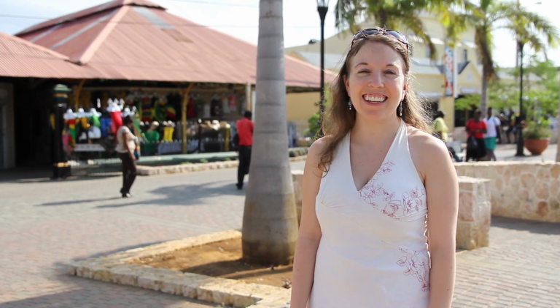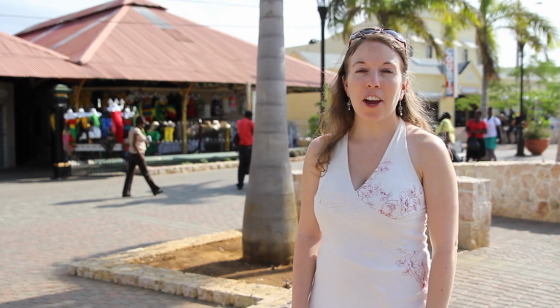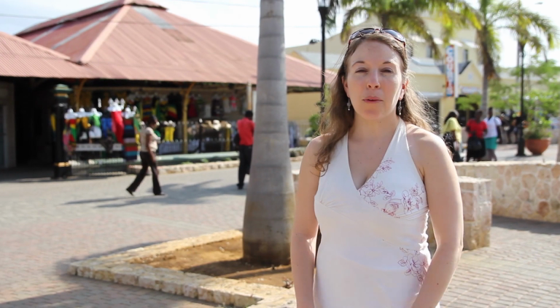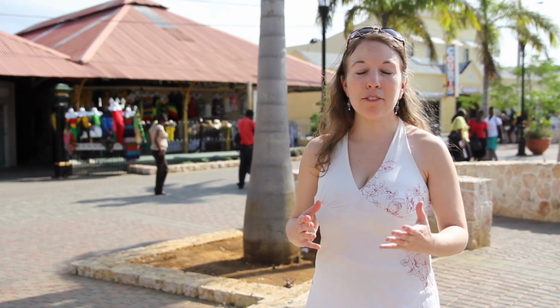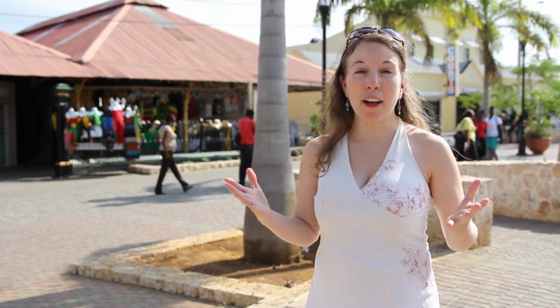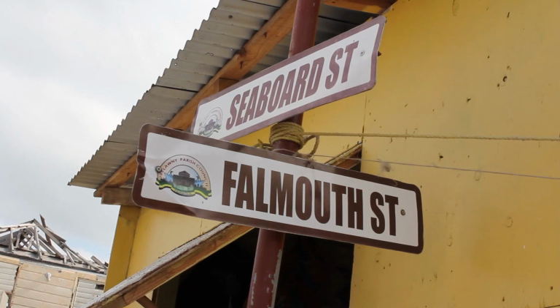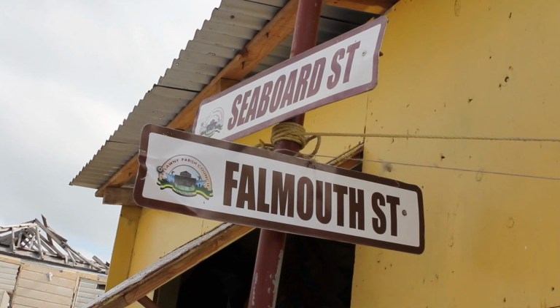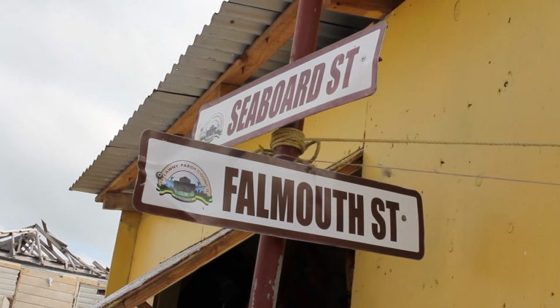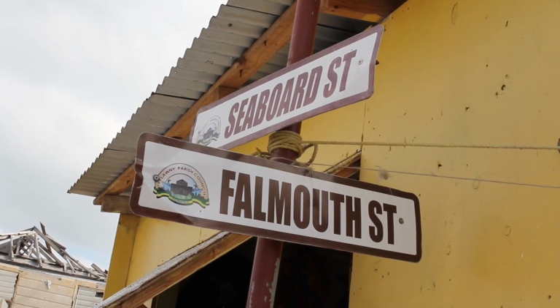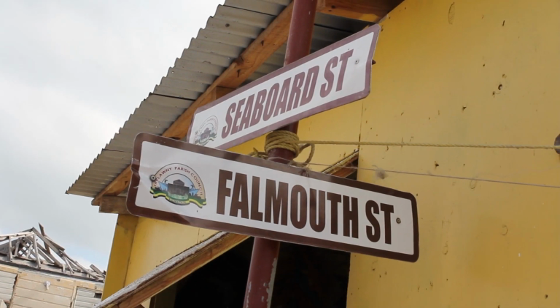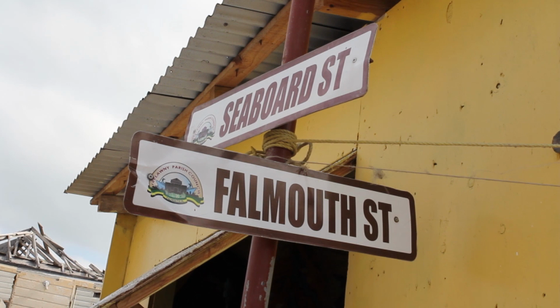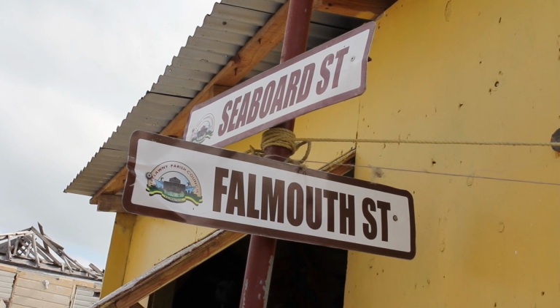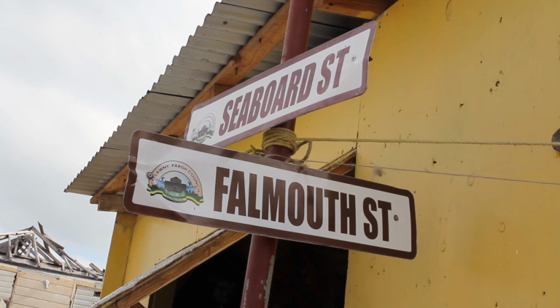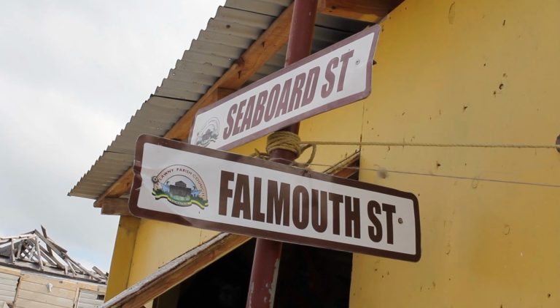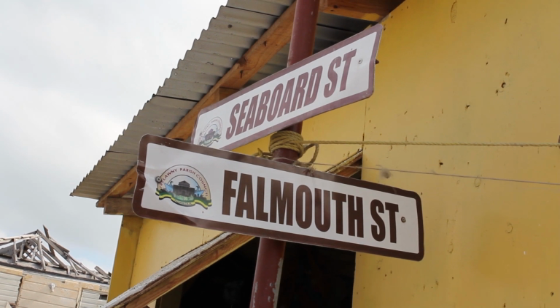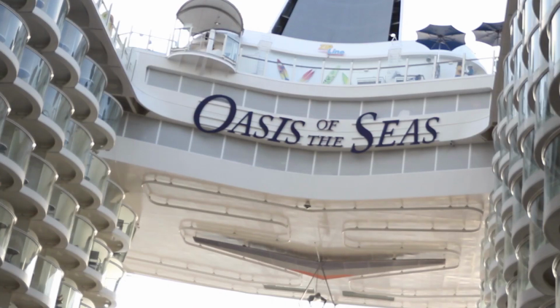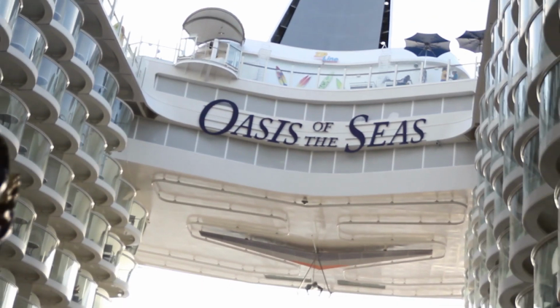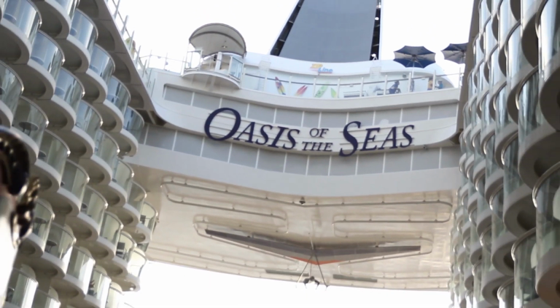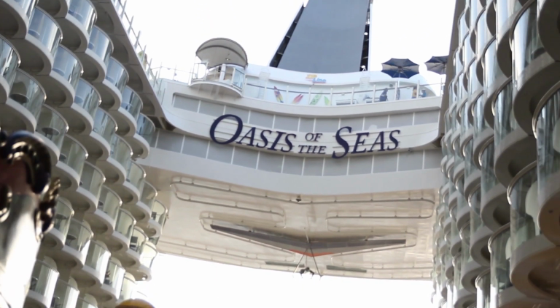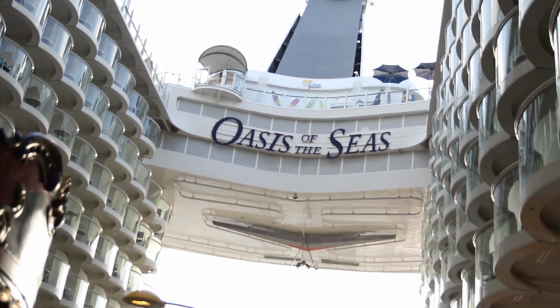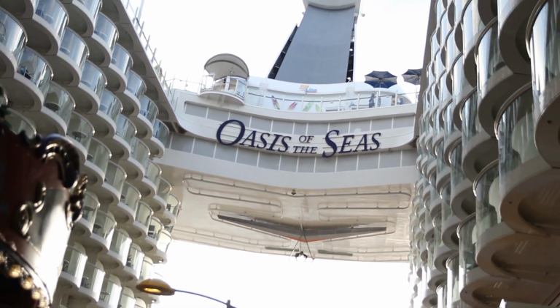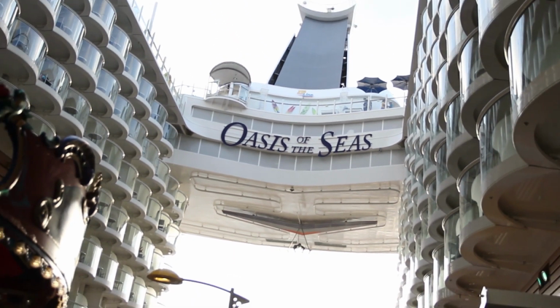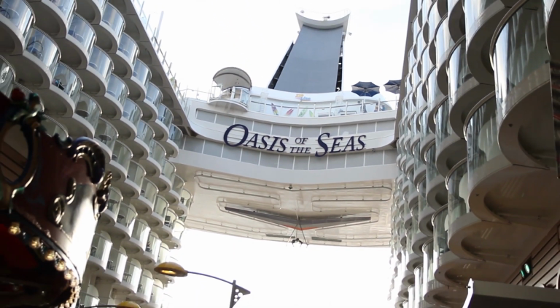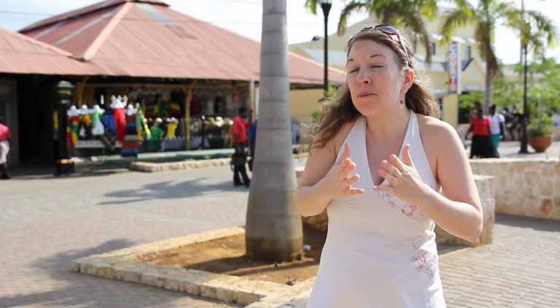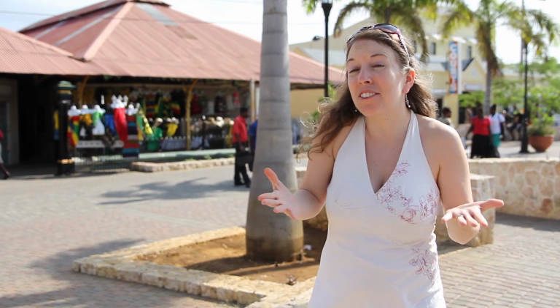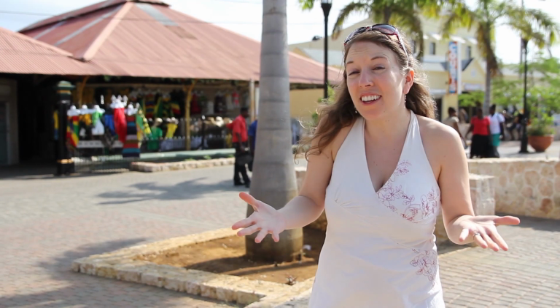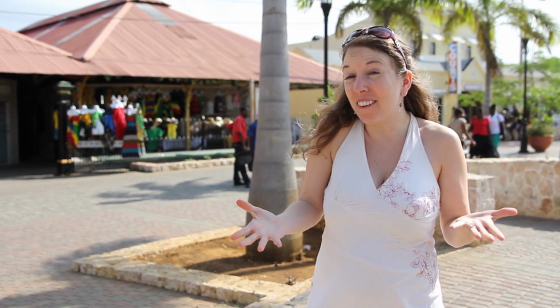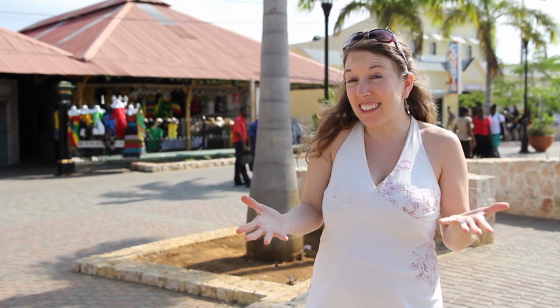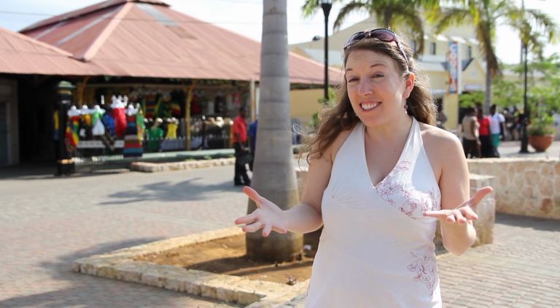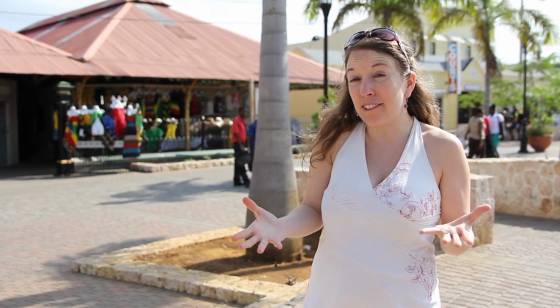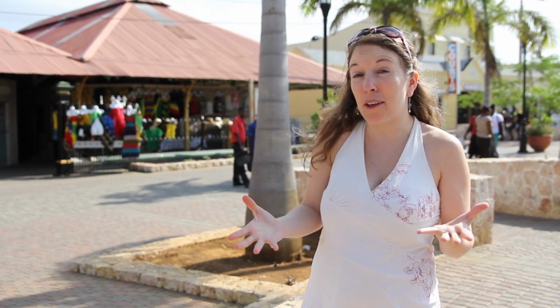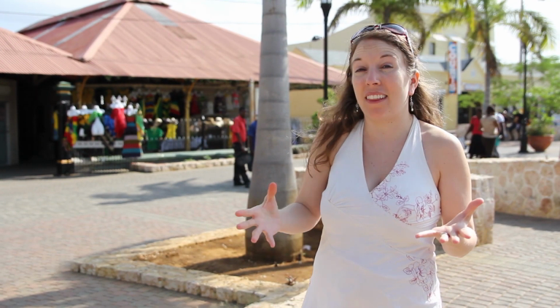Hi, we're in Falmouth, Jamaica, one of the stops on the Oasis of the Seas. Truth be told, there's not a whole lot to do in Falmouth.